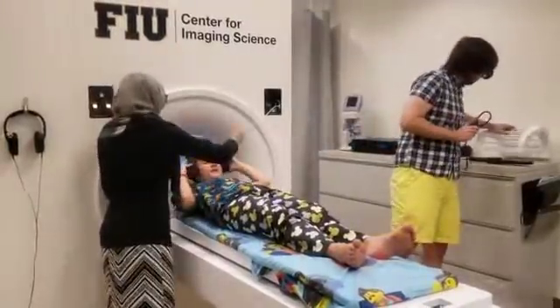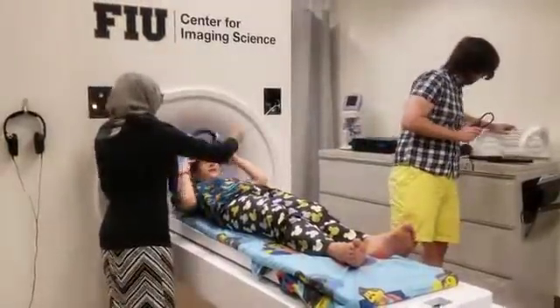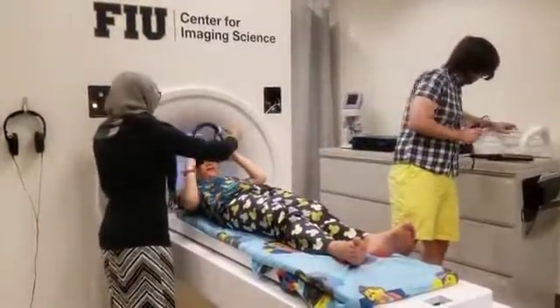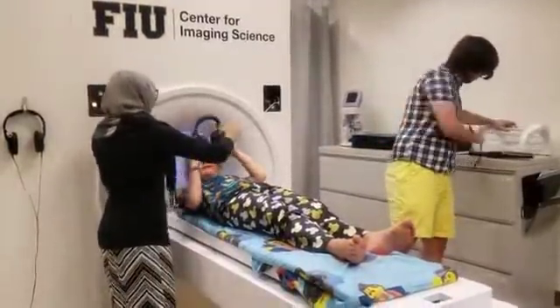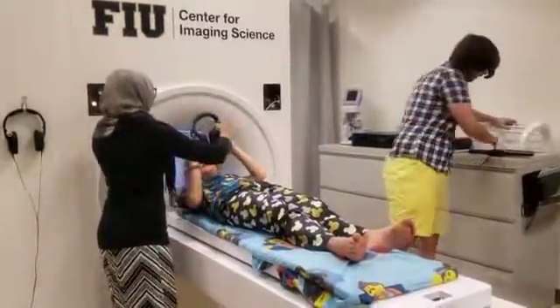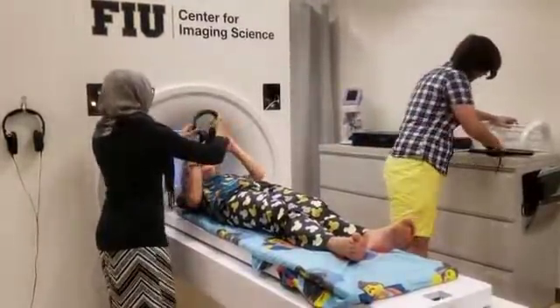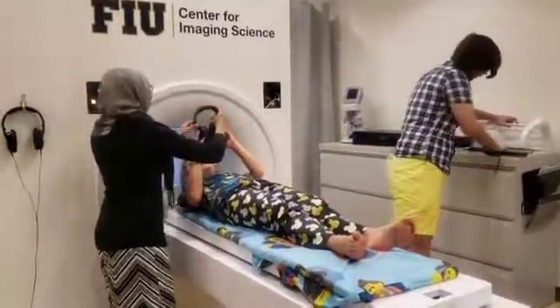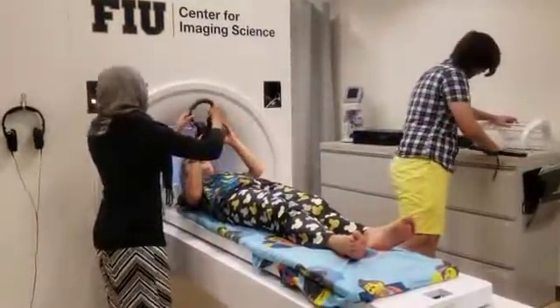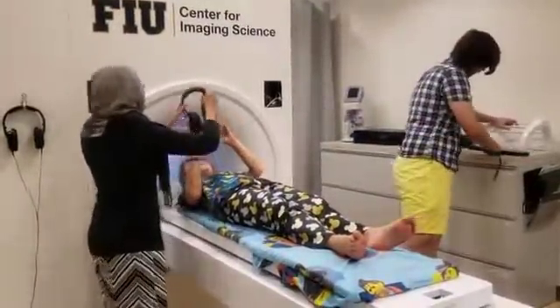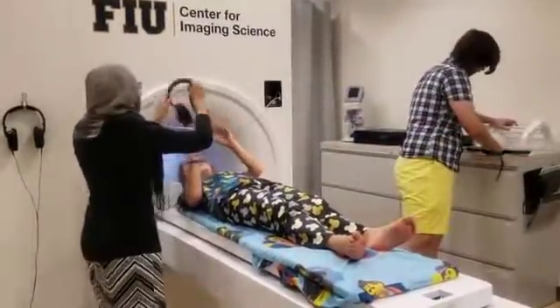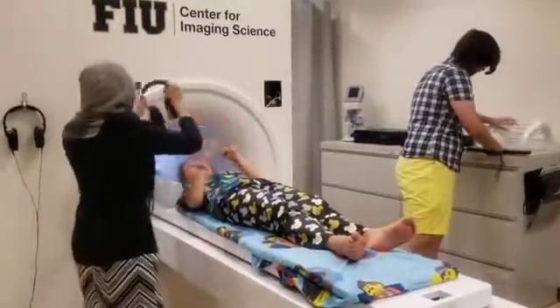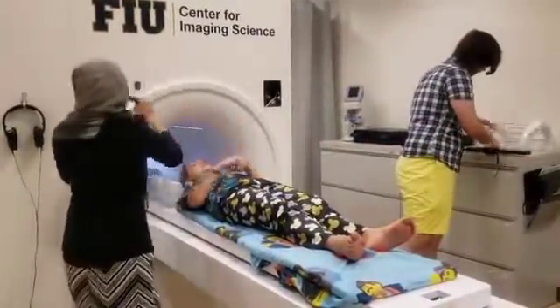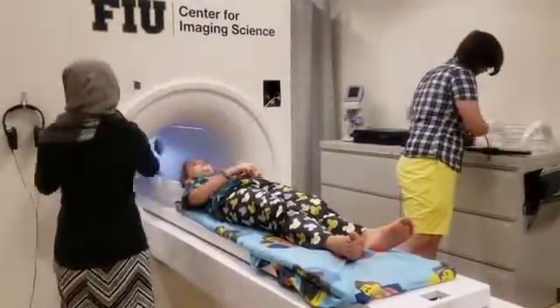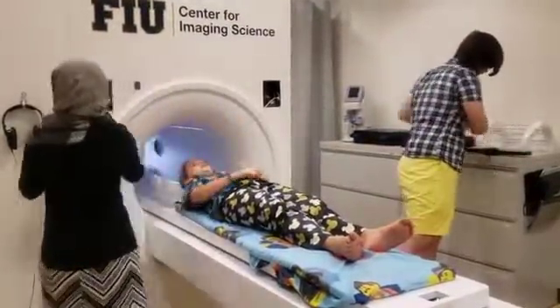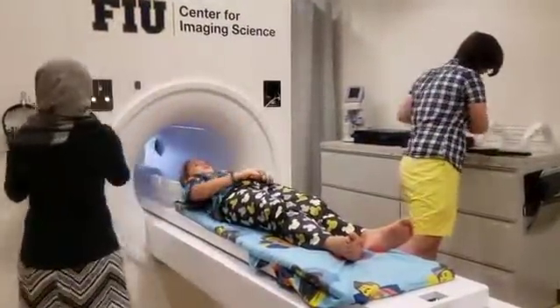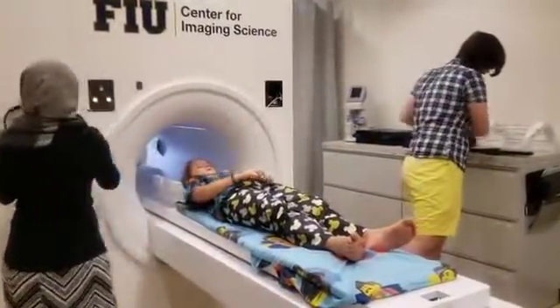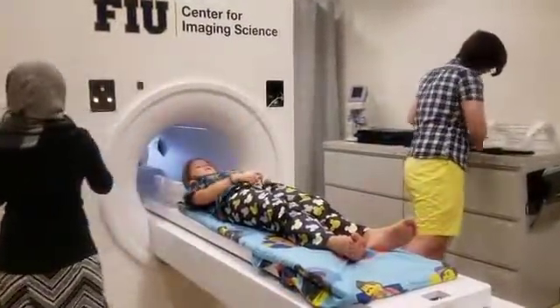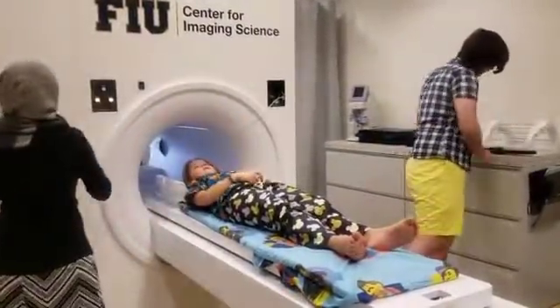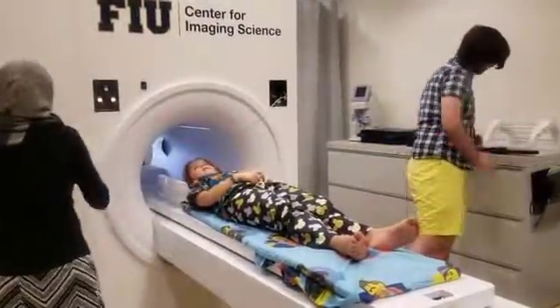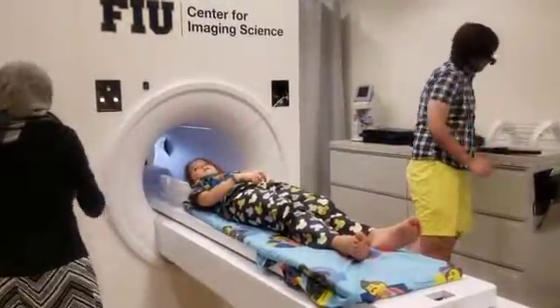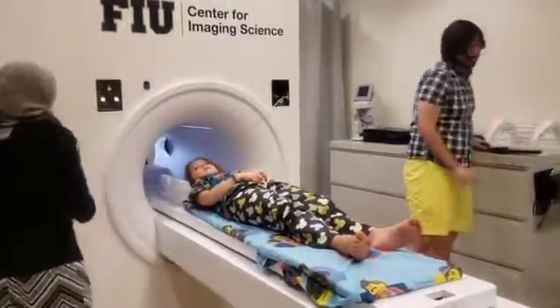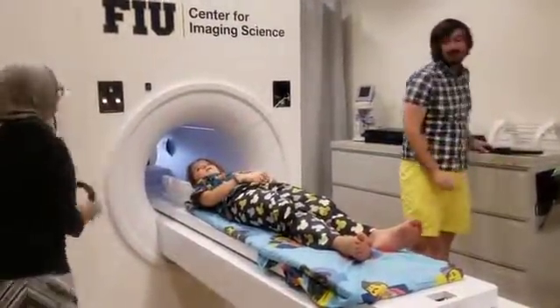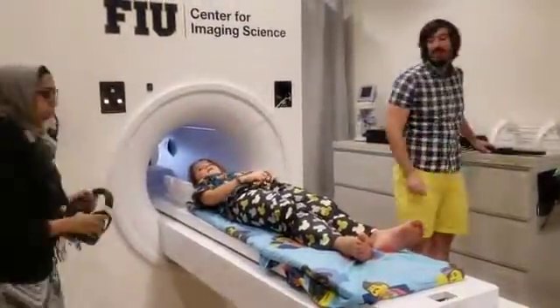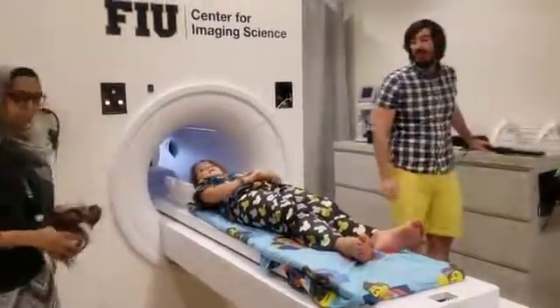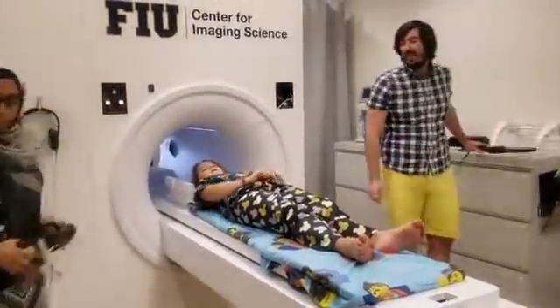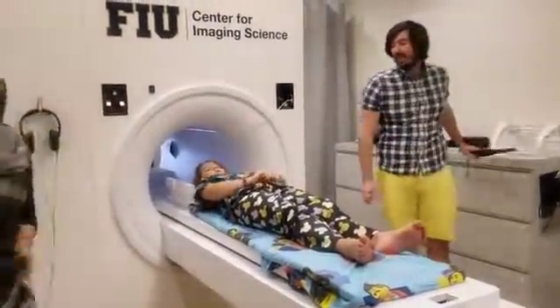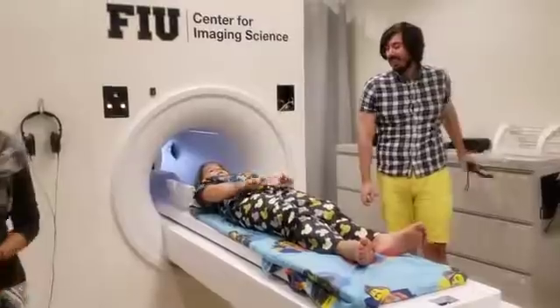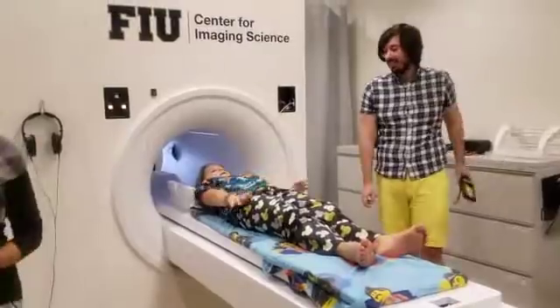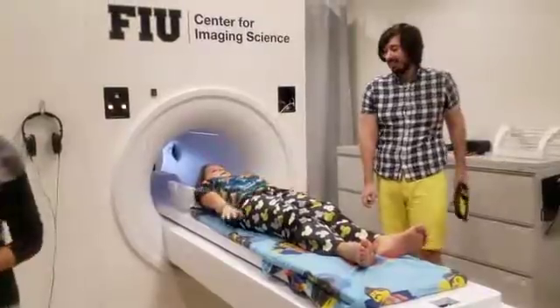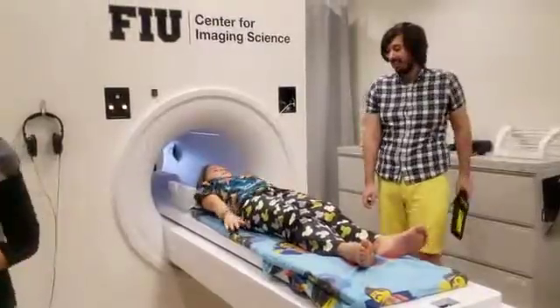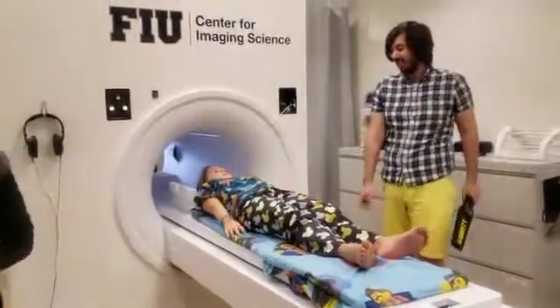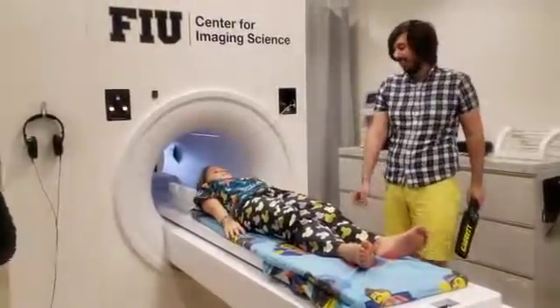Once you feel ready with the practice brain camera, we'll get you off the bed. Careful not to bump your head.